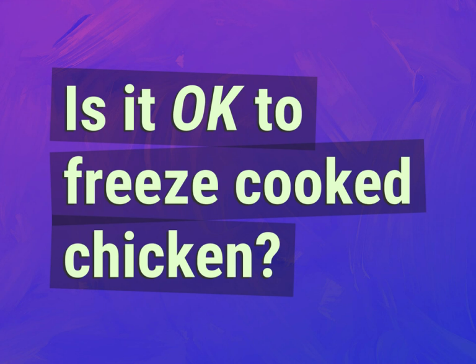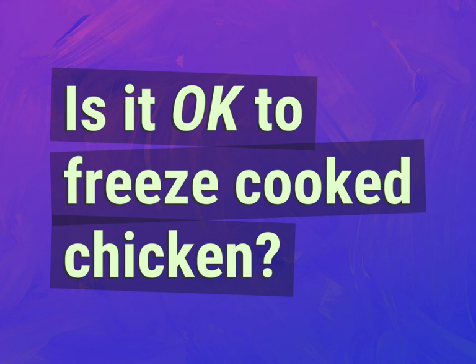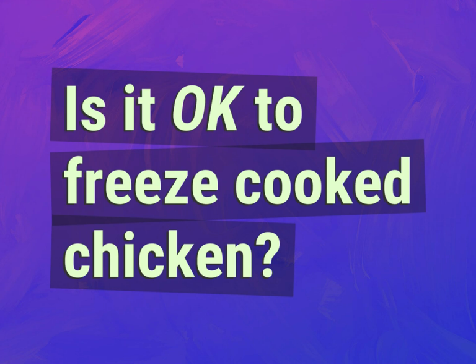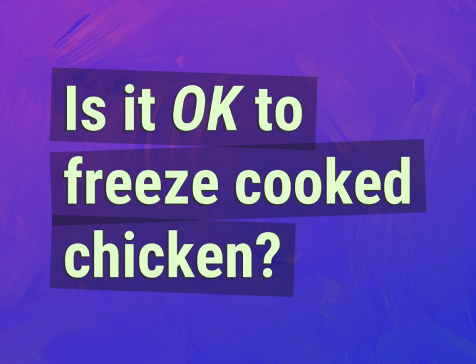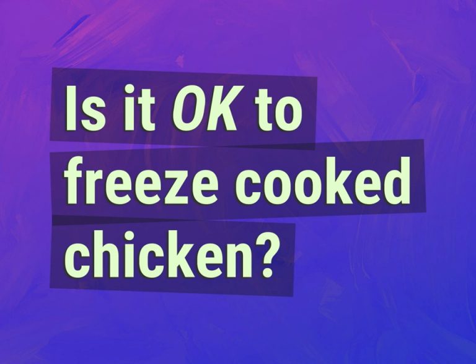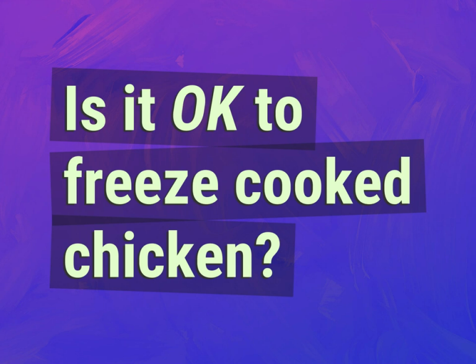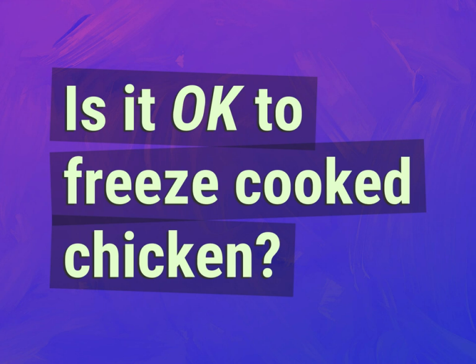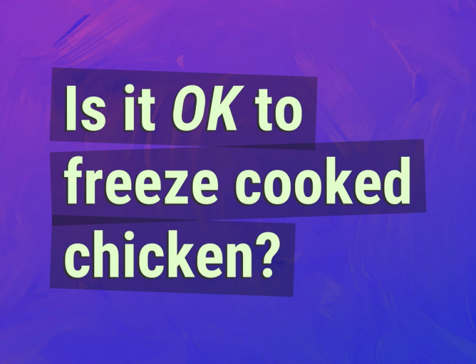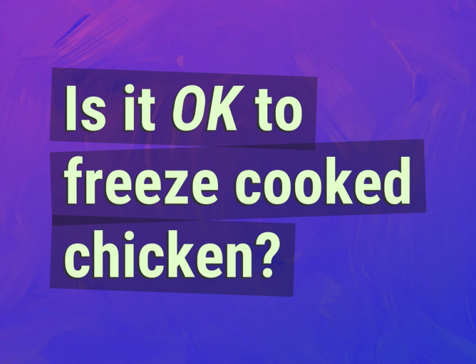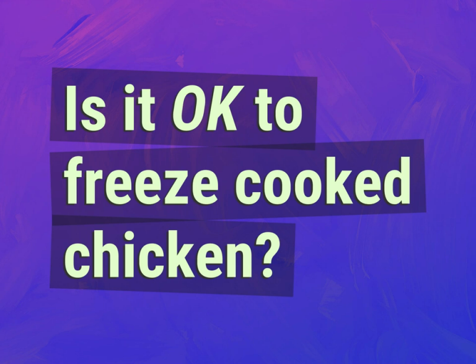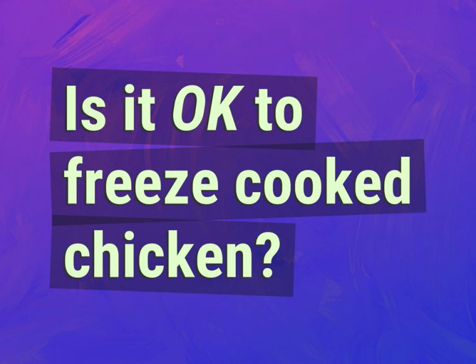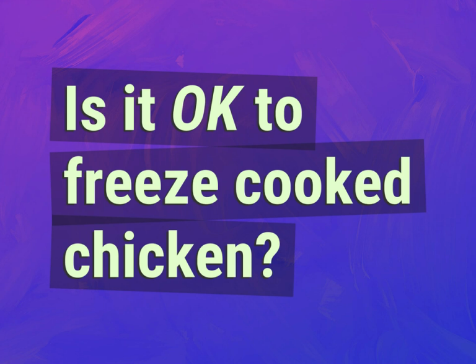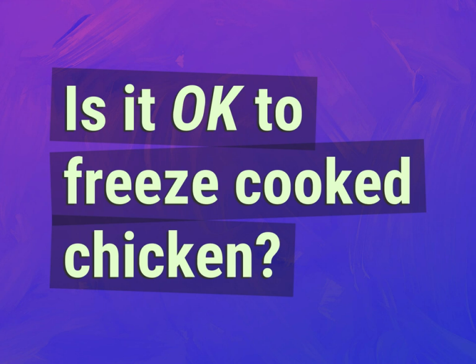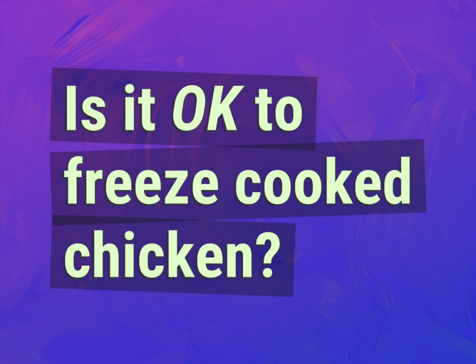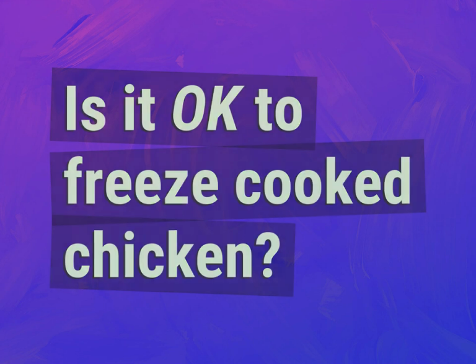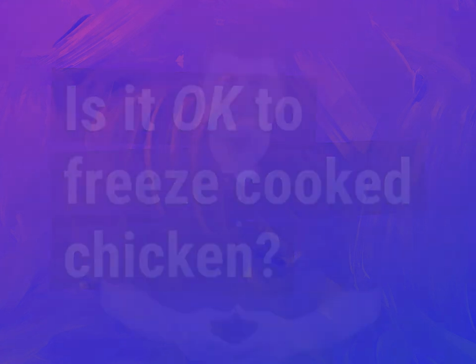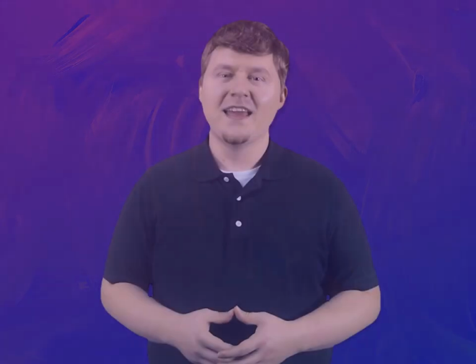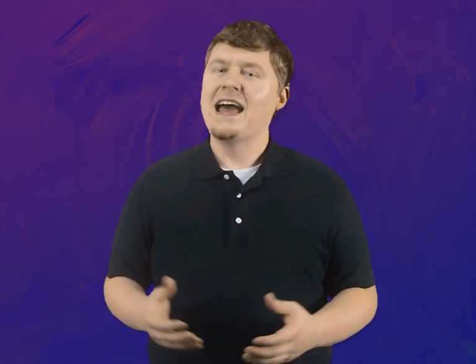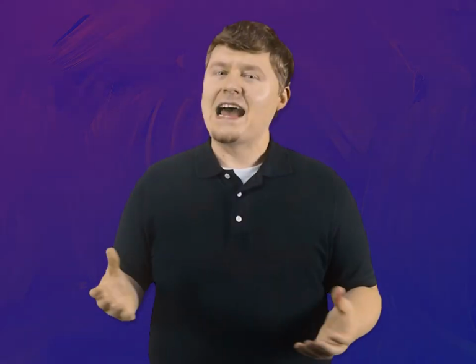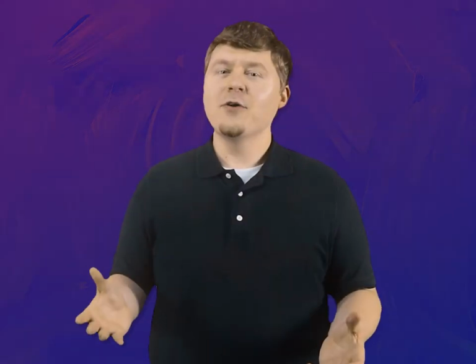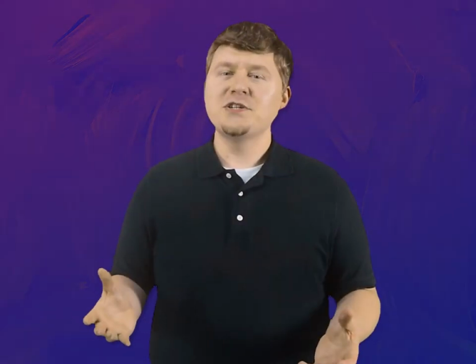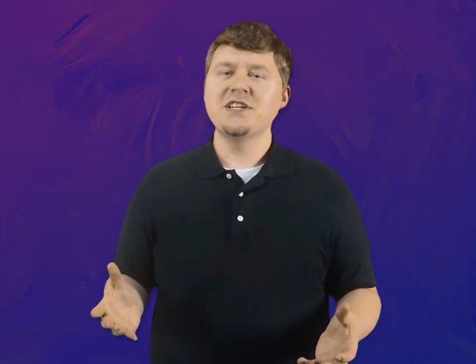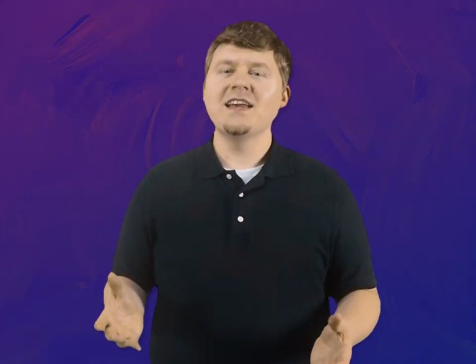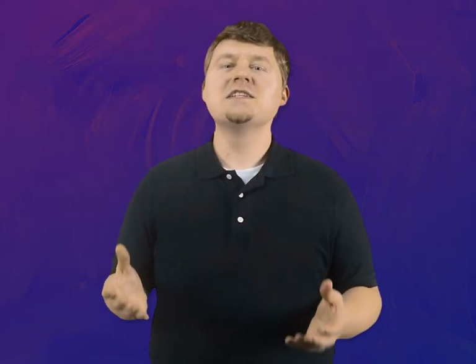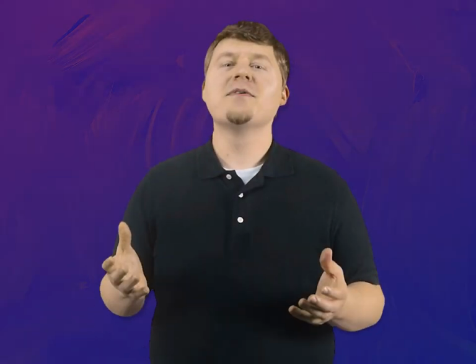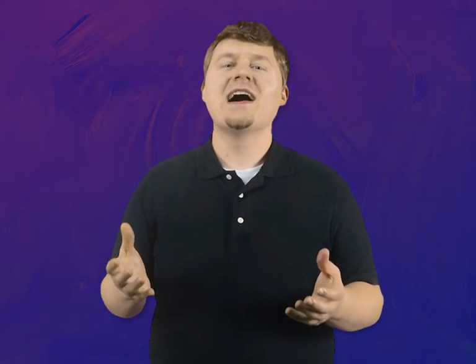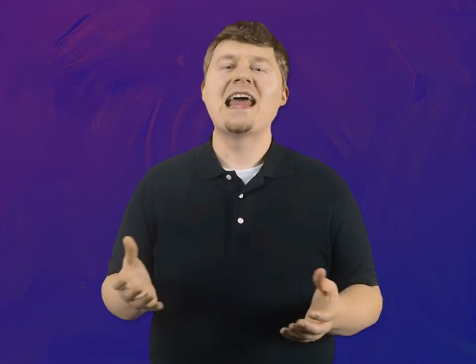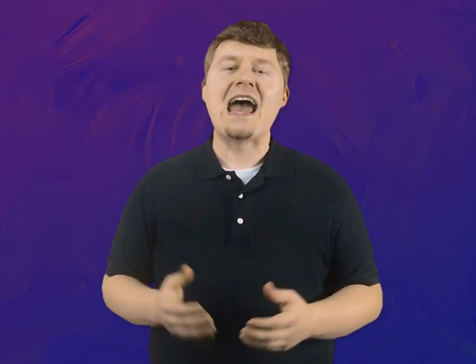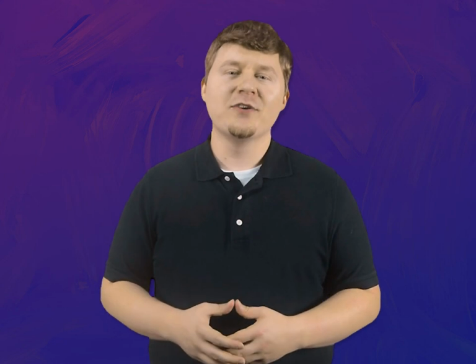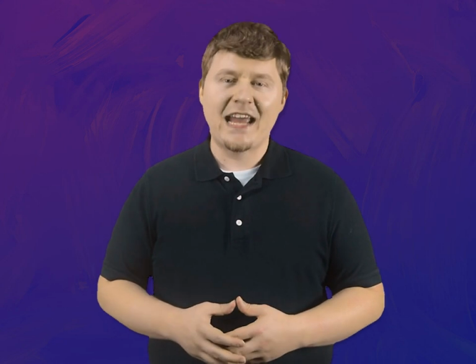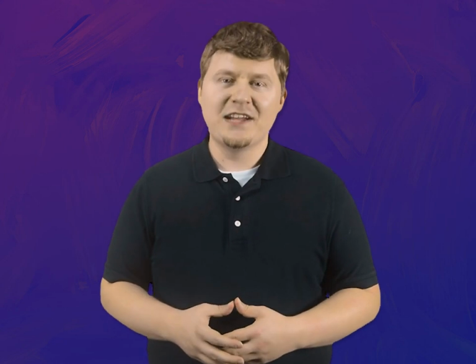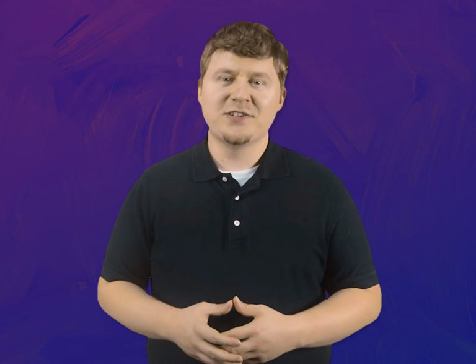Is it okay to freeze cooked chicken? Our mission is to provide accurate answers.